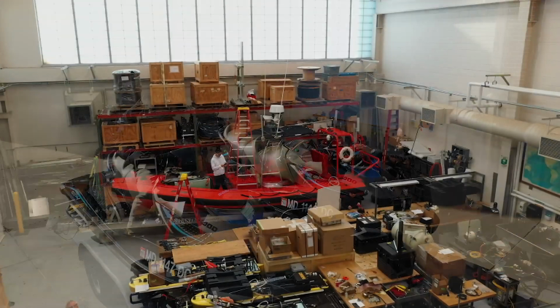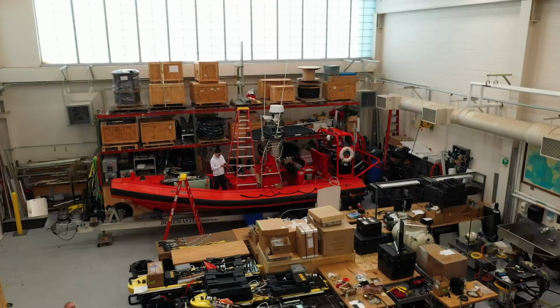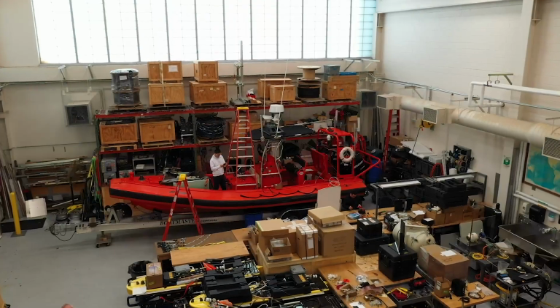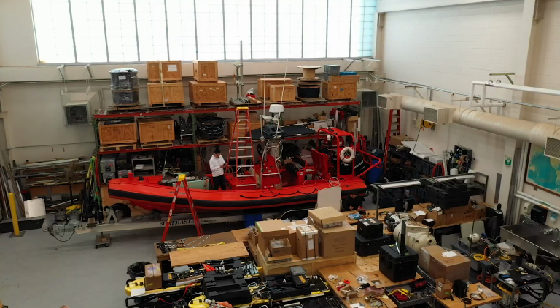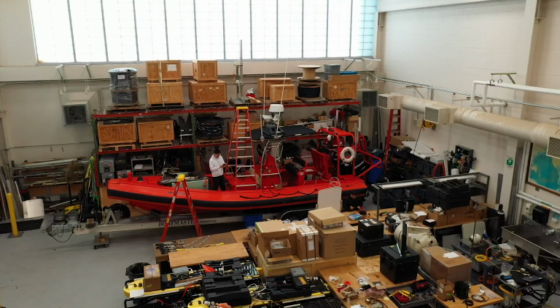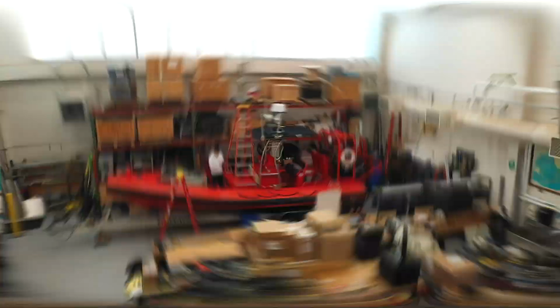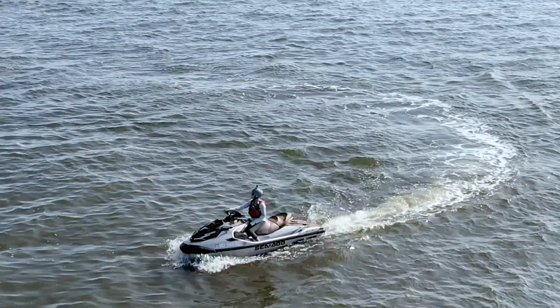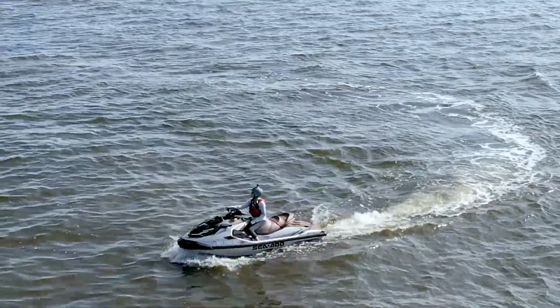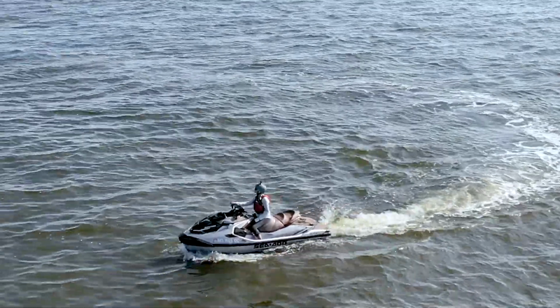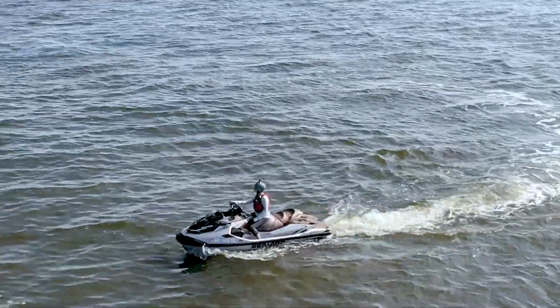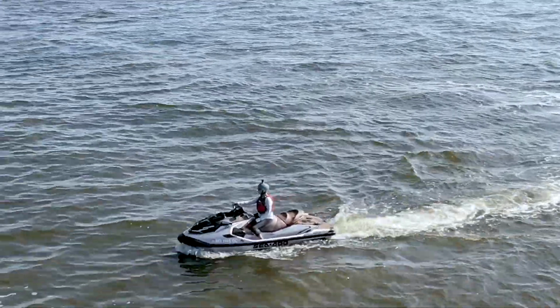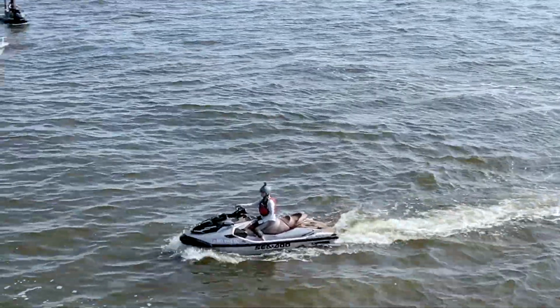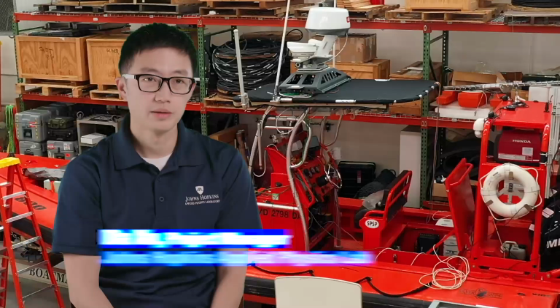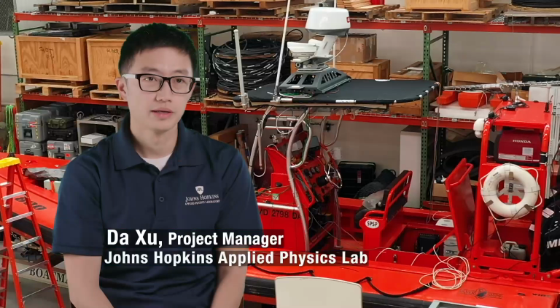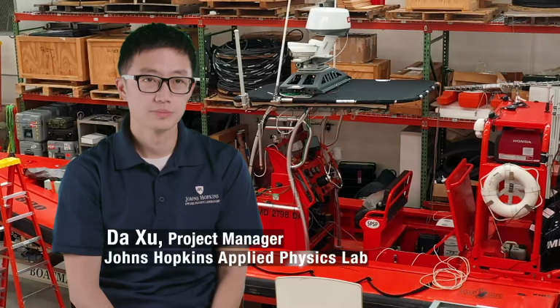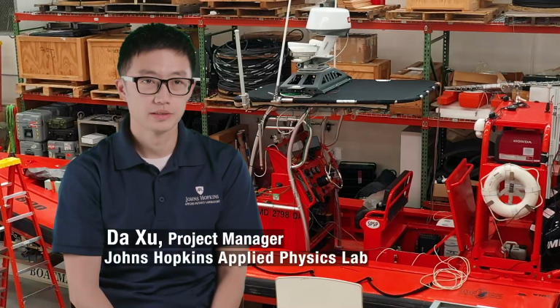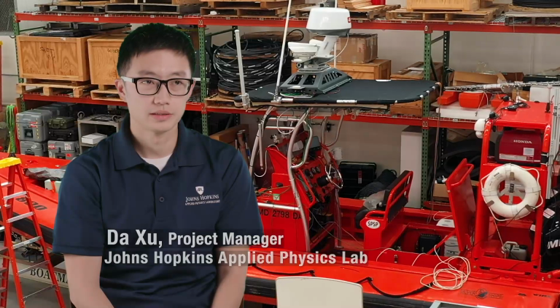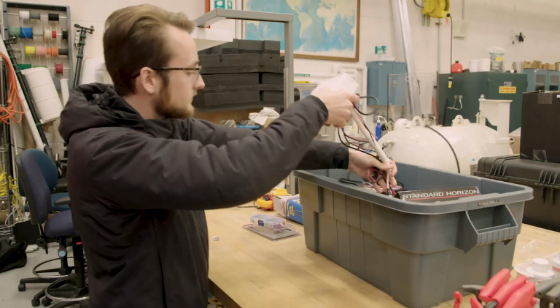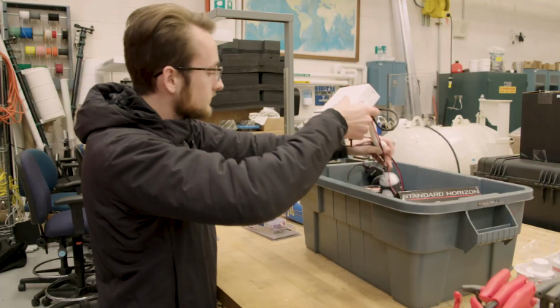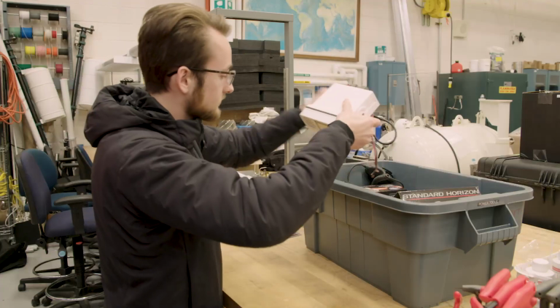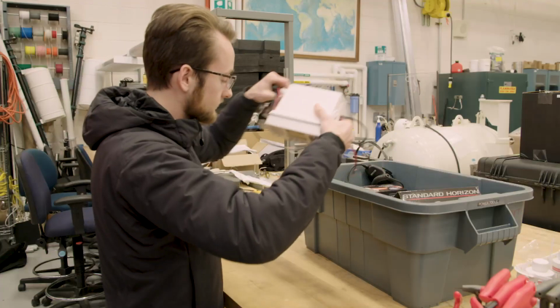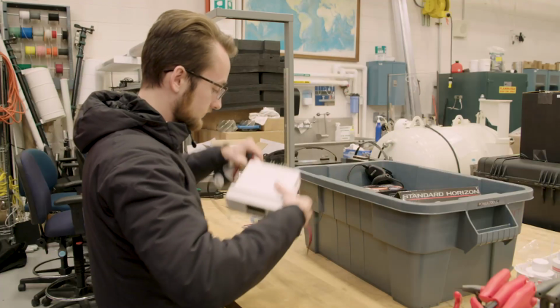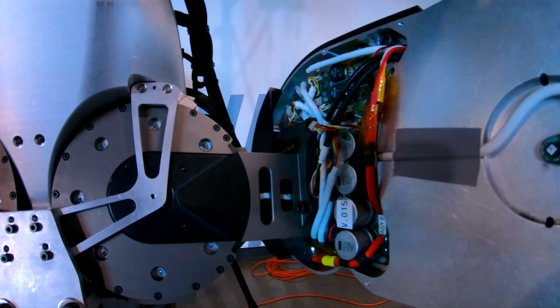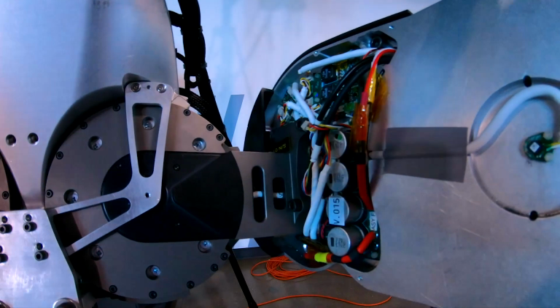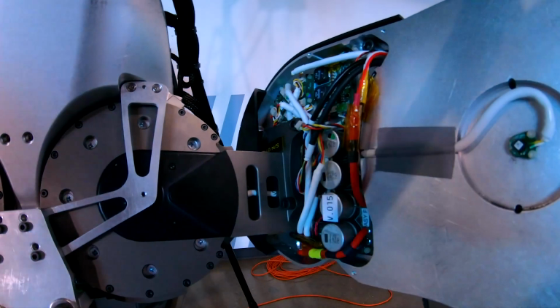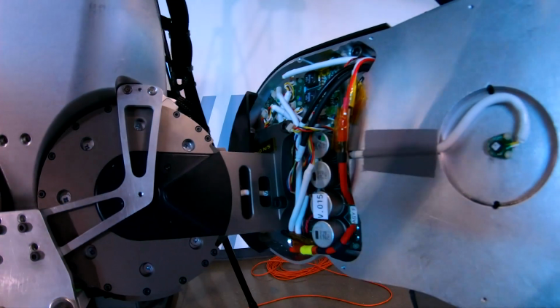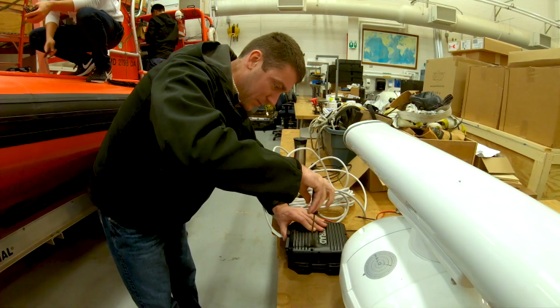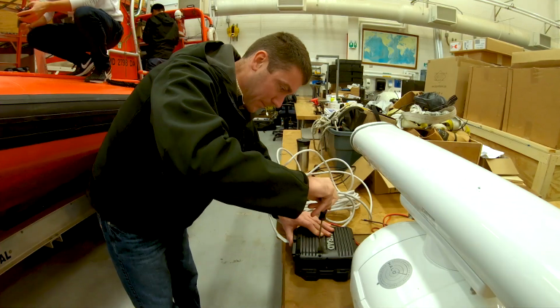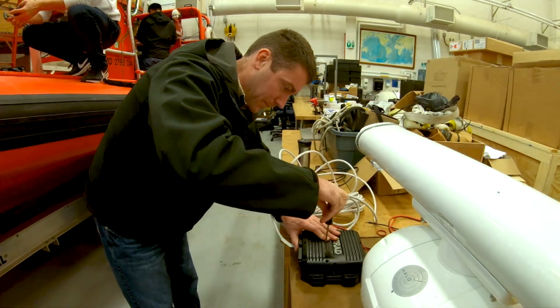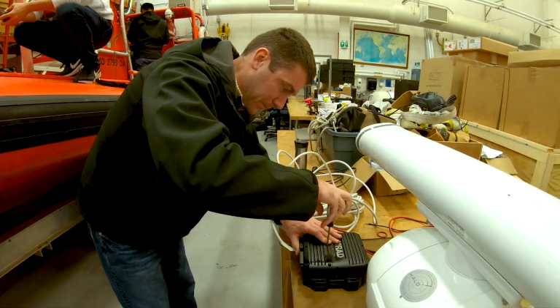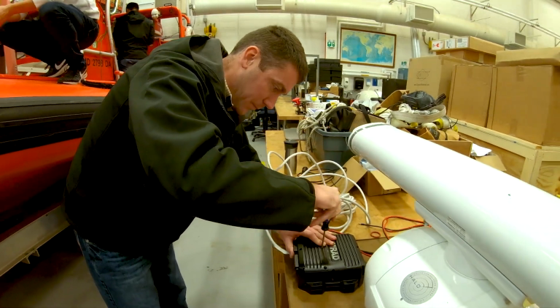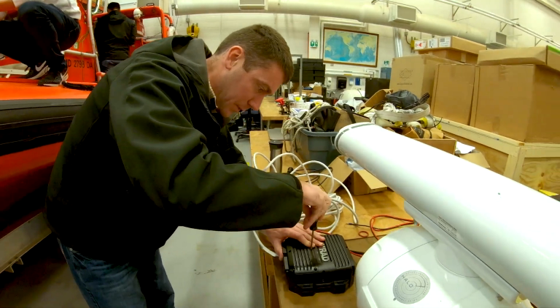The big orange boat you see, the jet skis that we use — the high bay has been our main integration and testing area before we go out on the water.